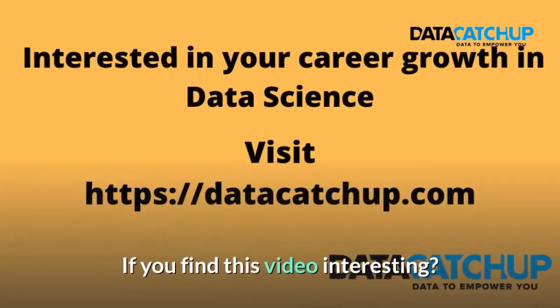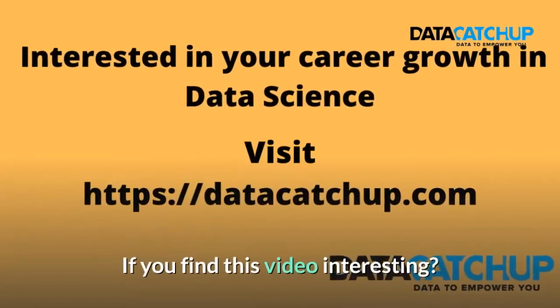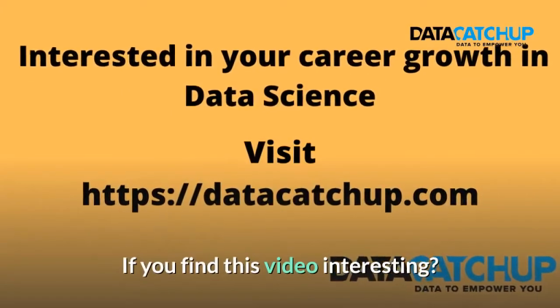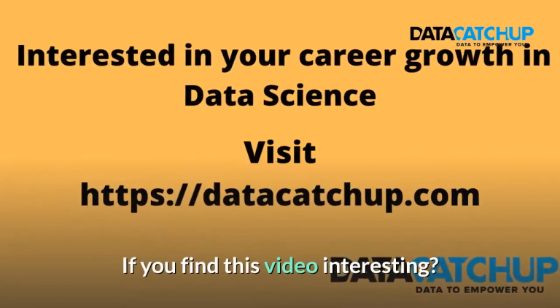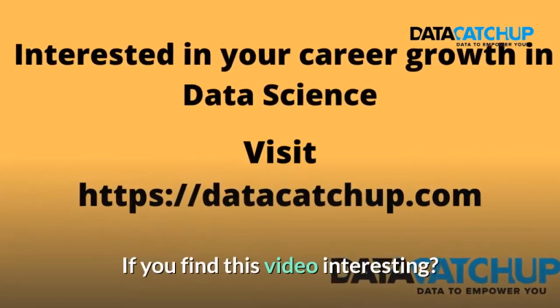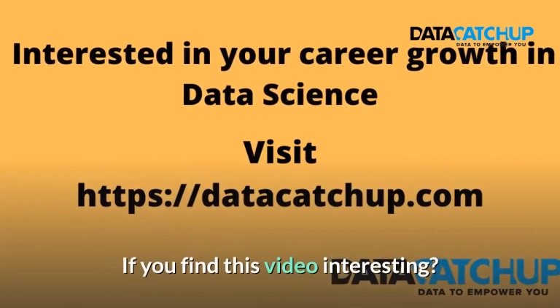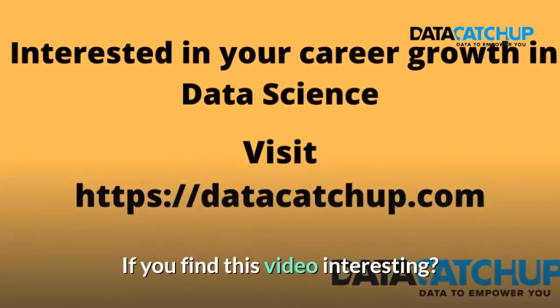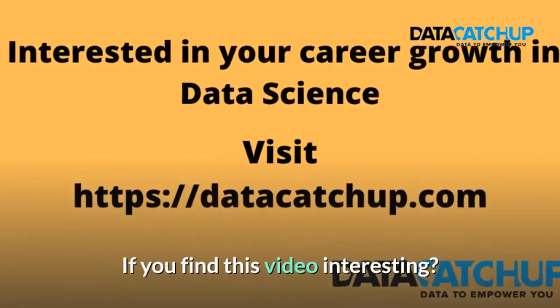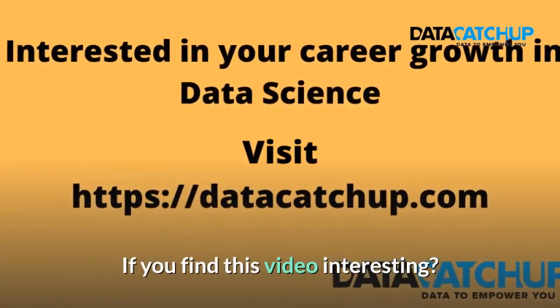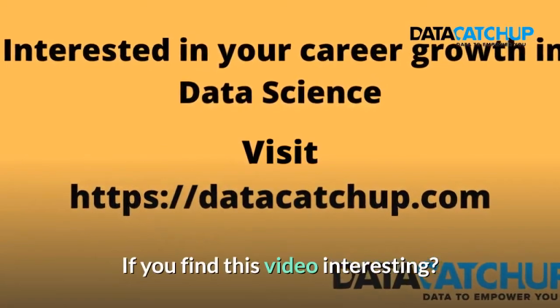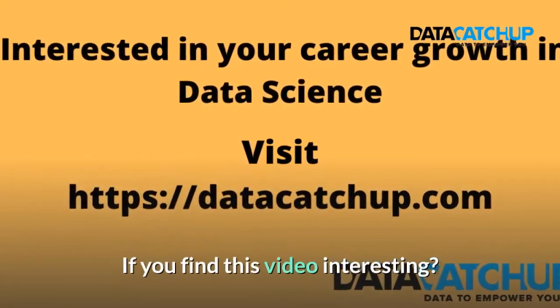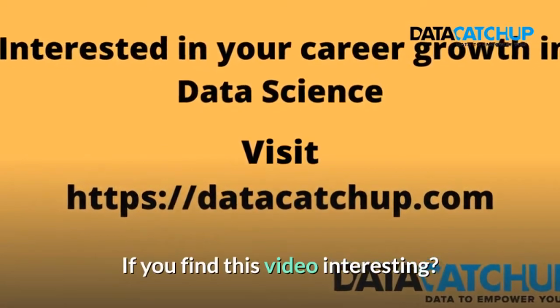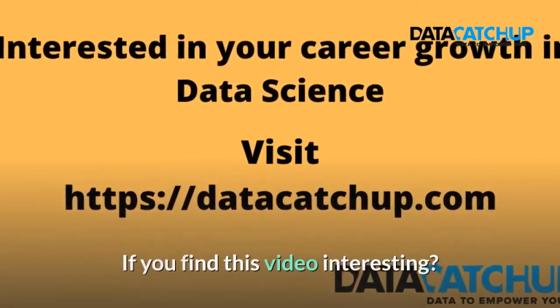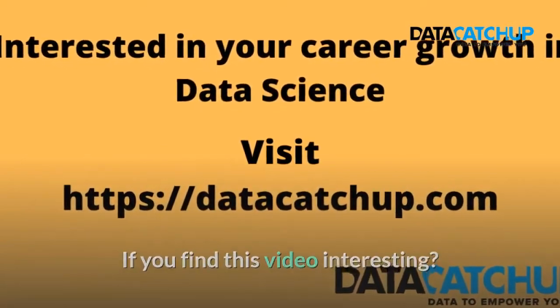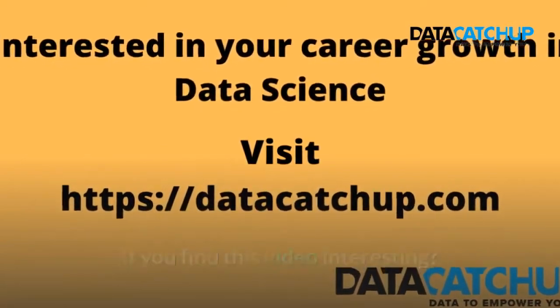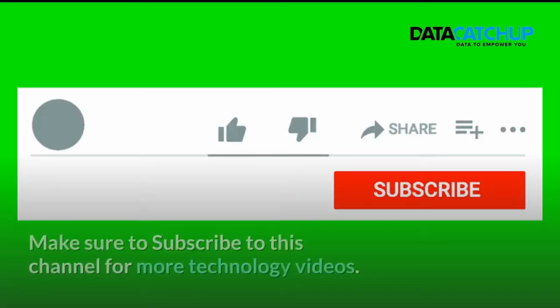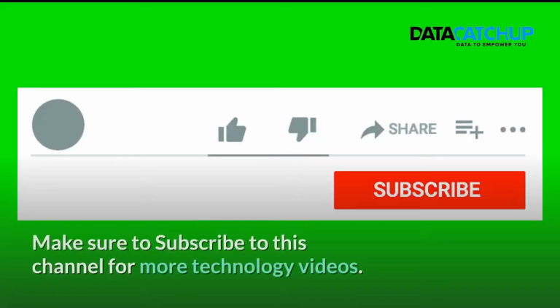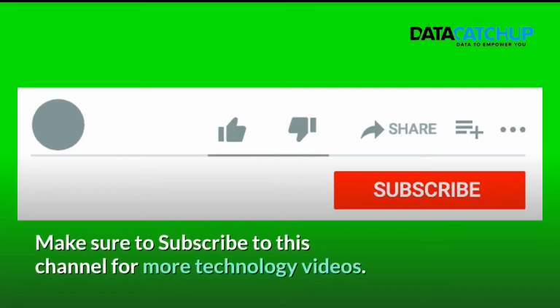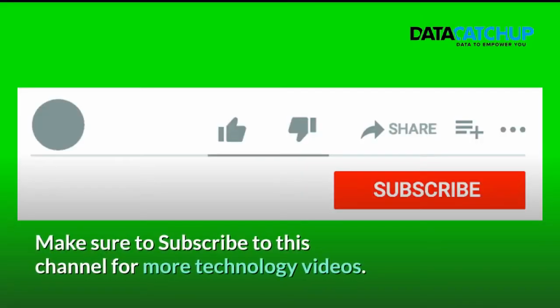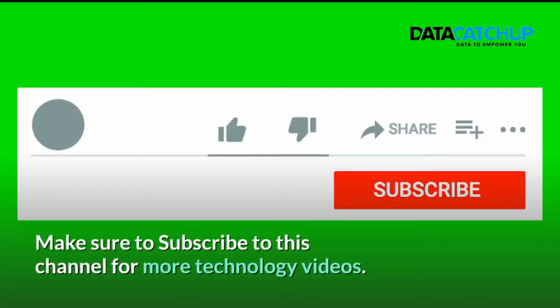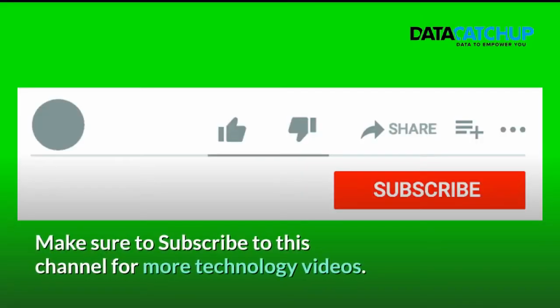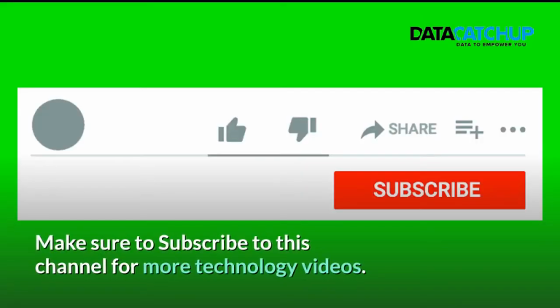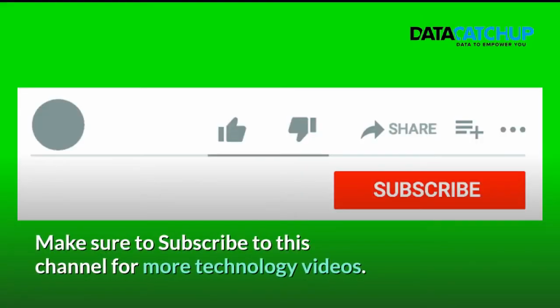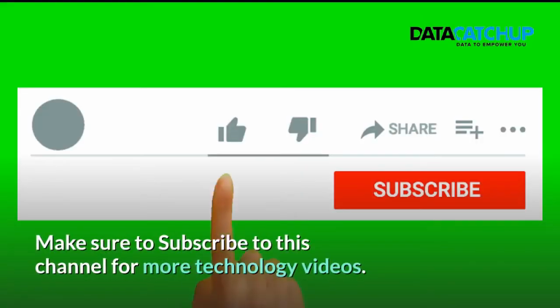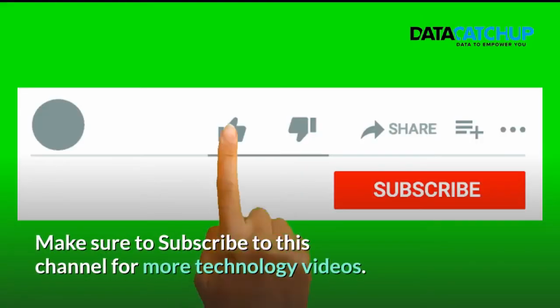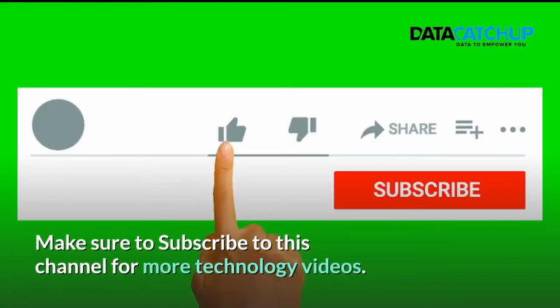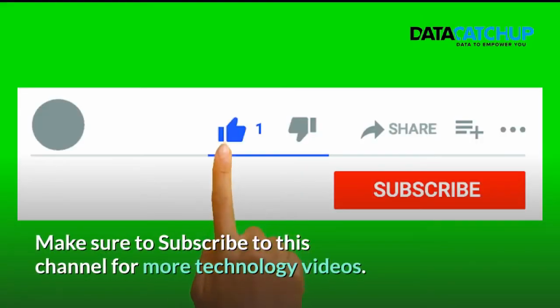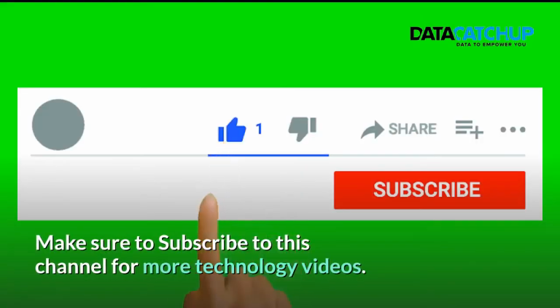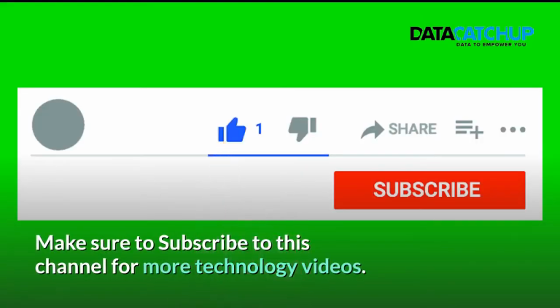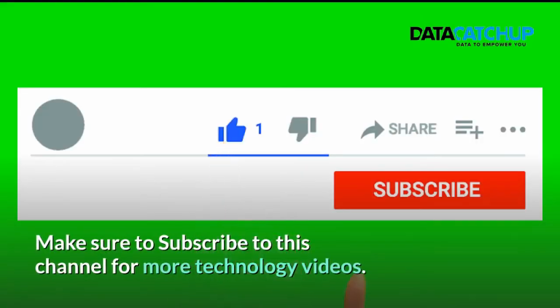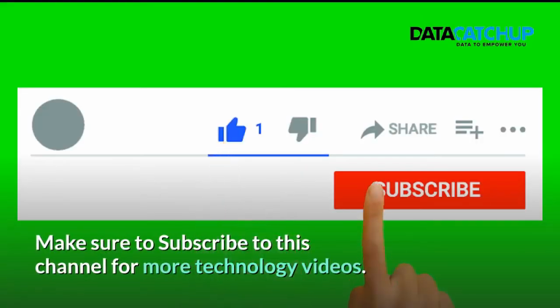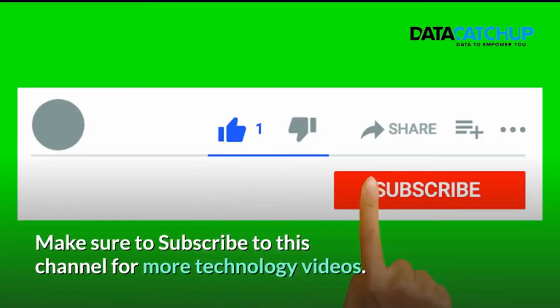If you found this video interesting, make sure to subscribe to this channel for more tech videos. Bye.